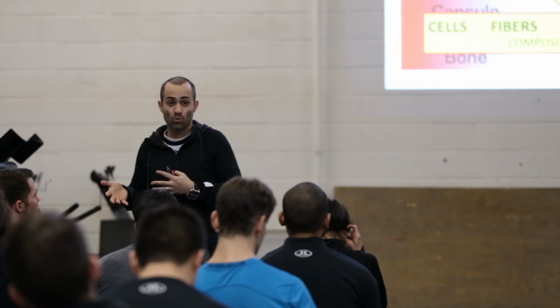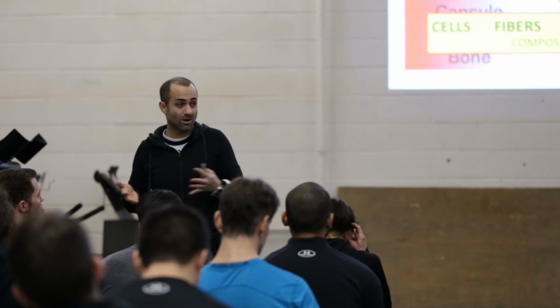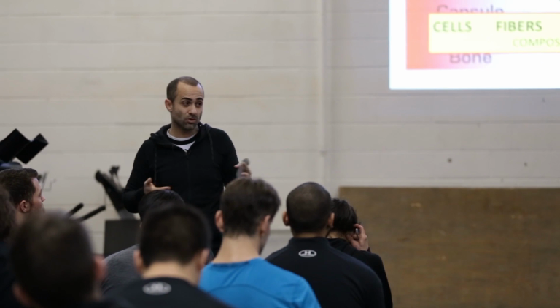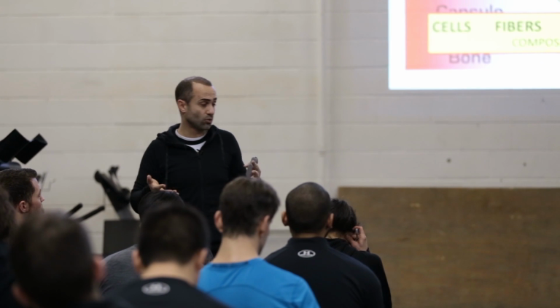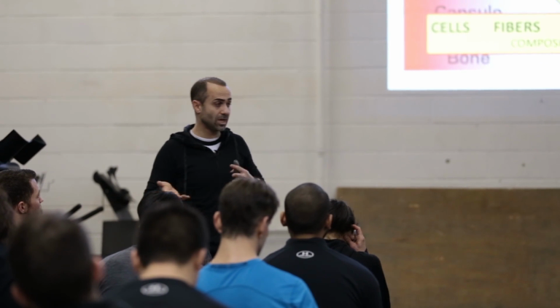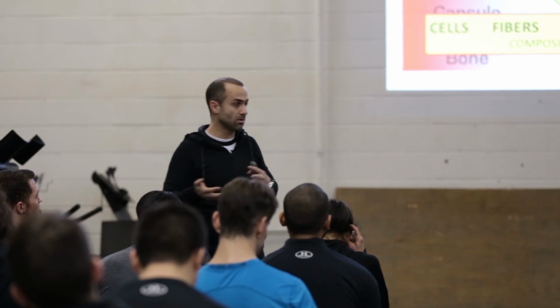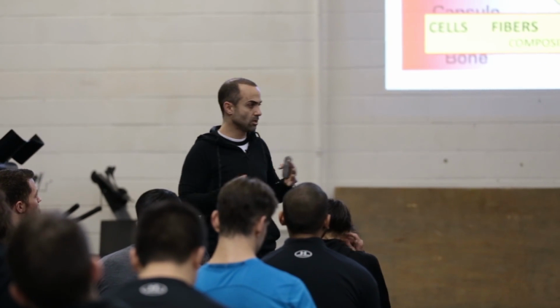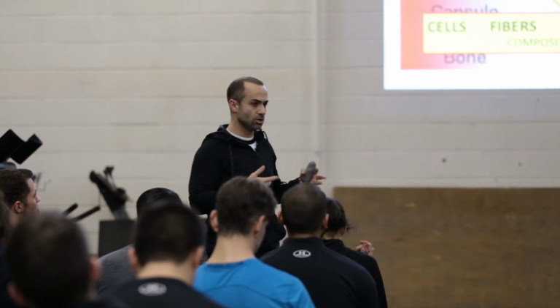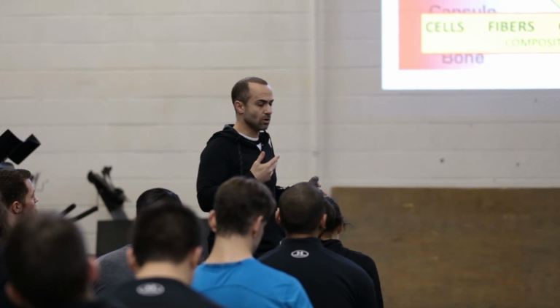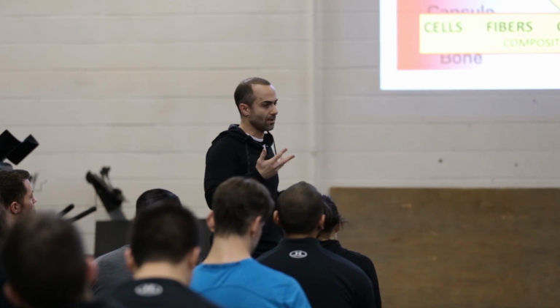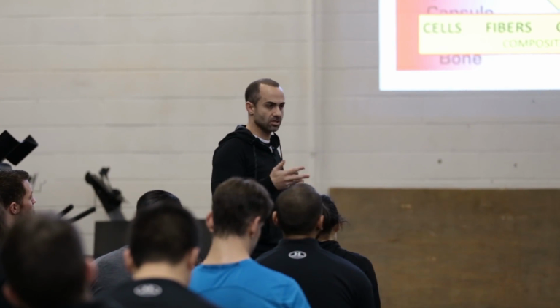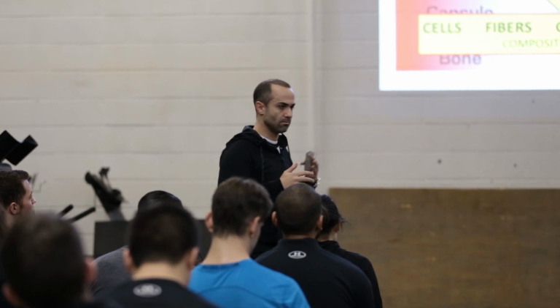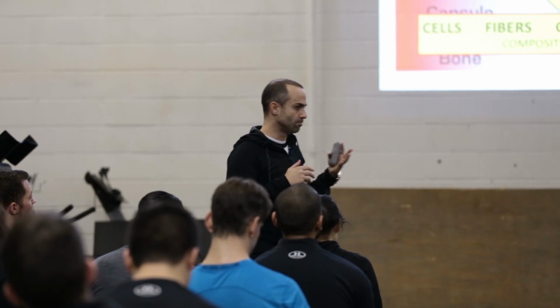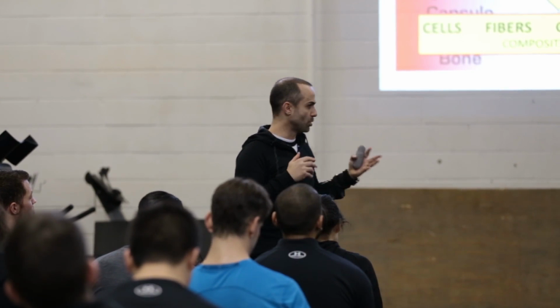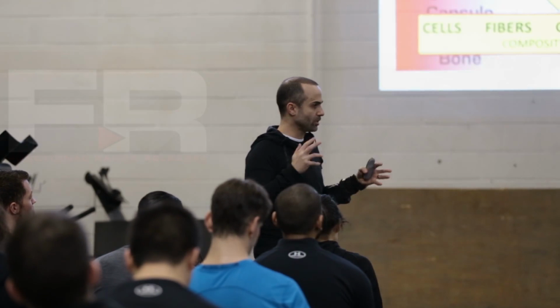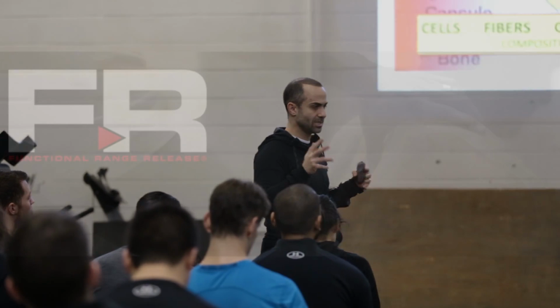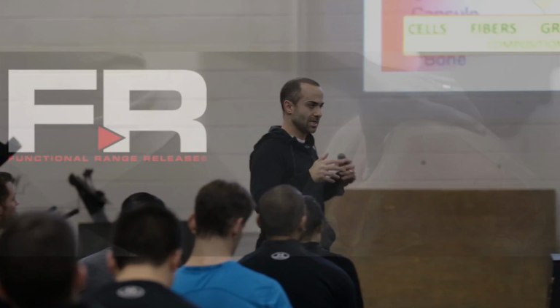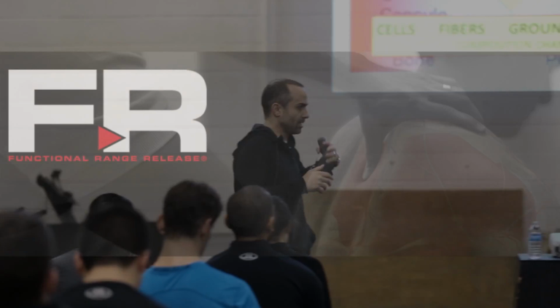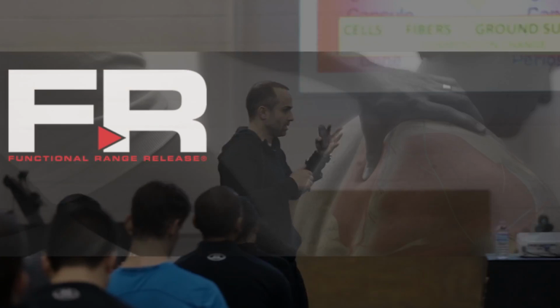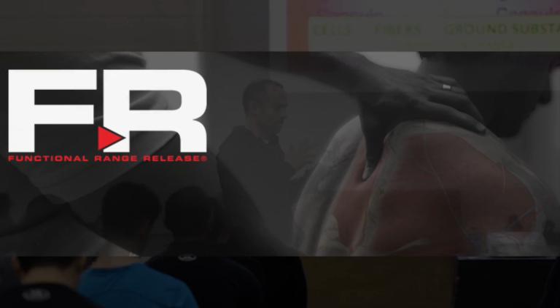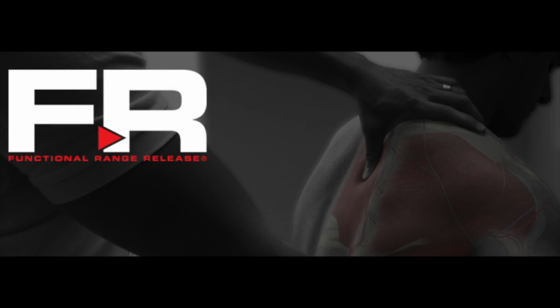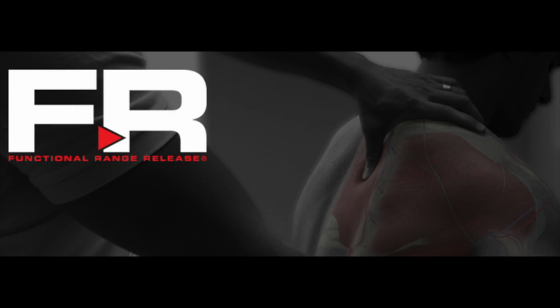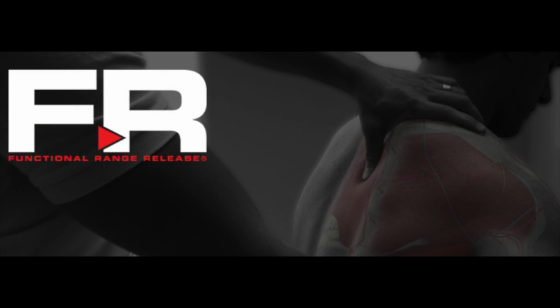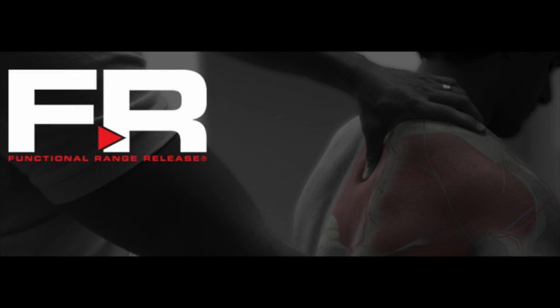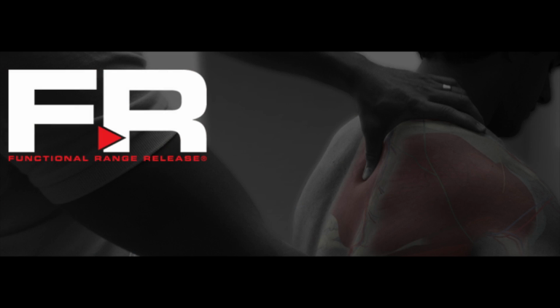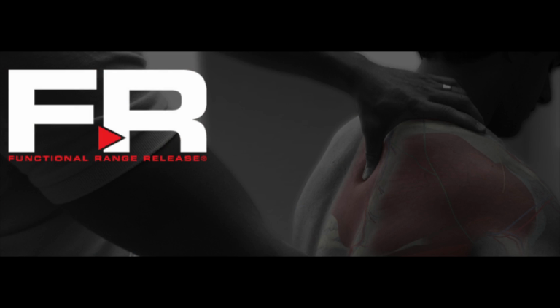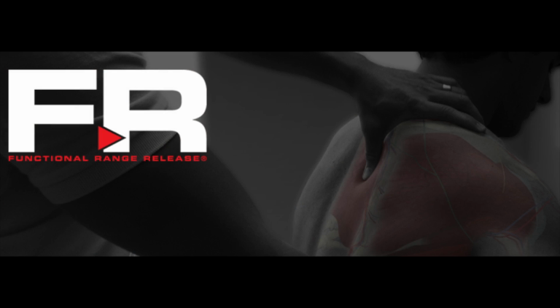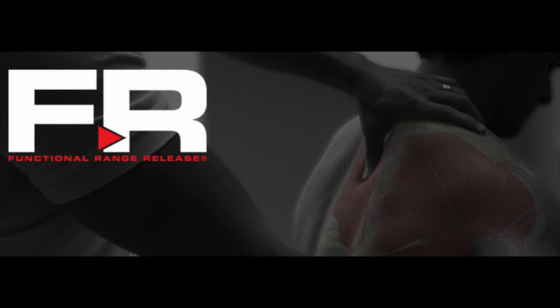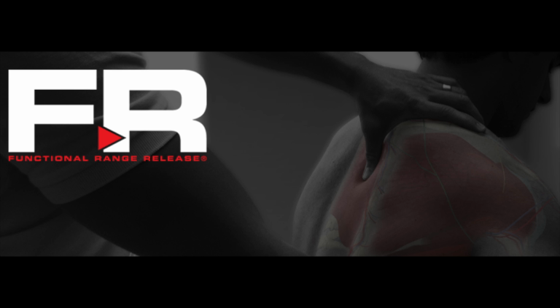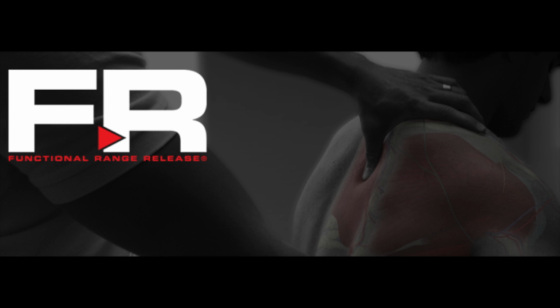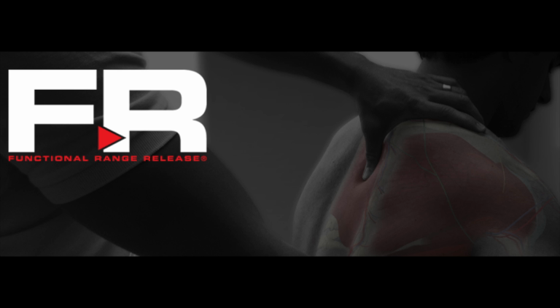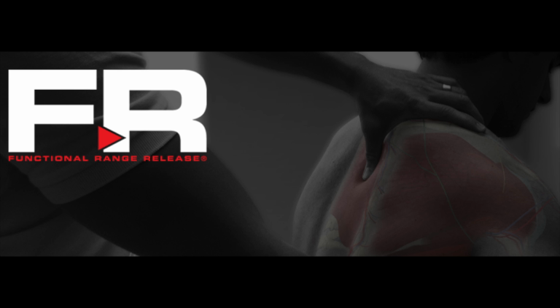Hi, I'm Dr. Andreo Spina, creator of the Functional Range Release Soft Tissue Management Systems.